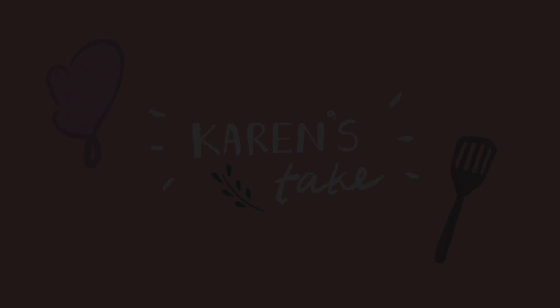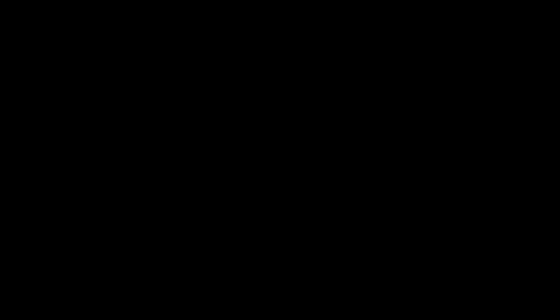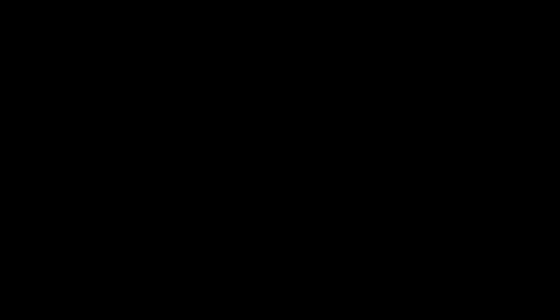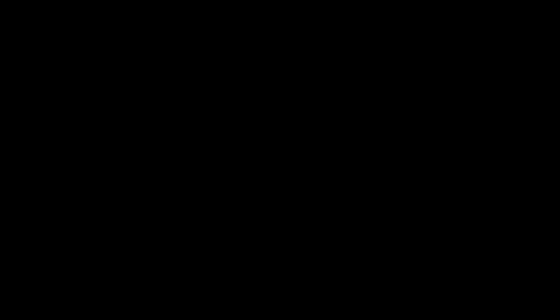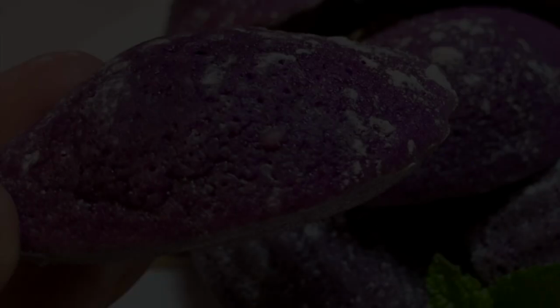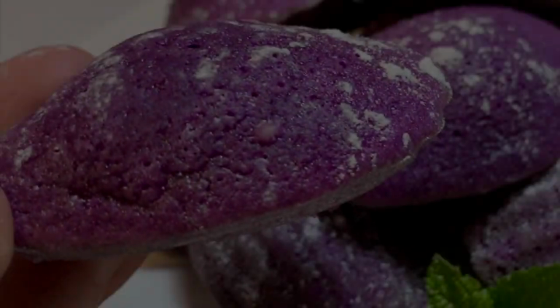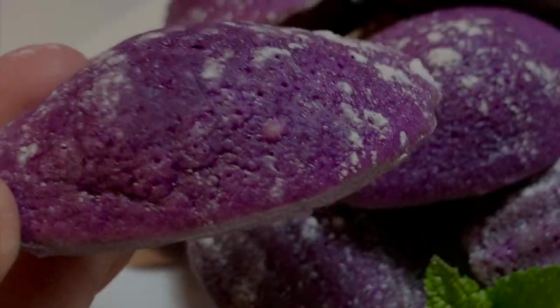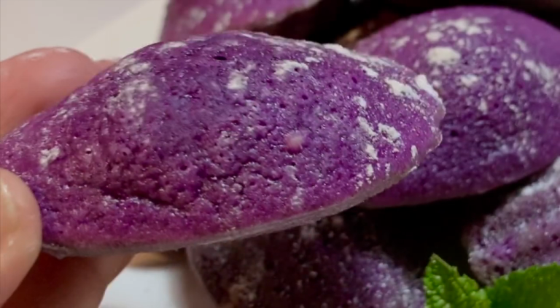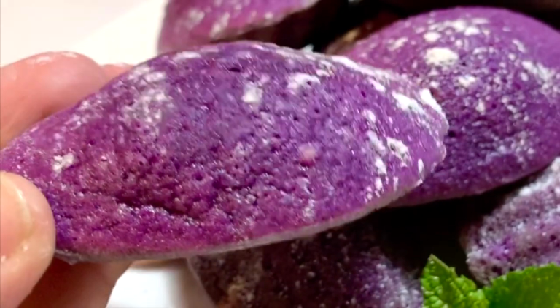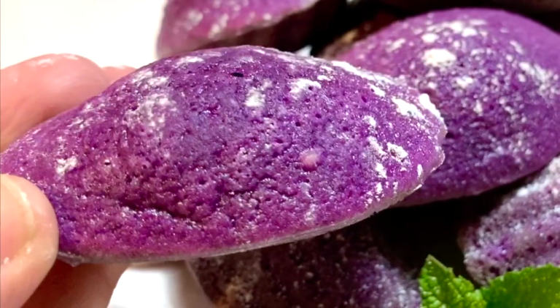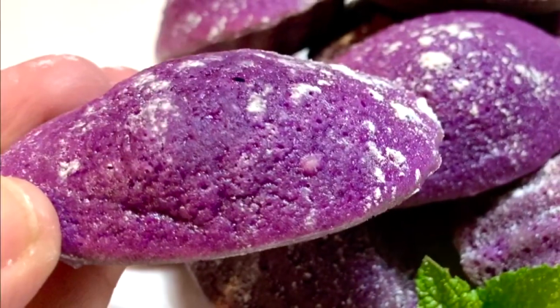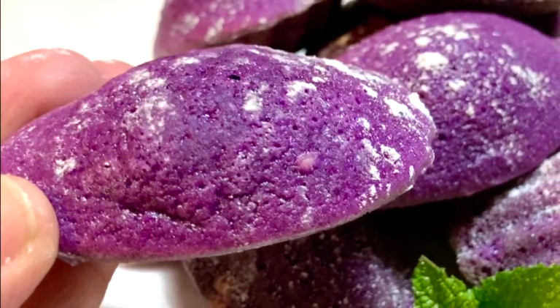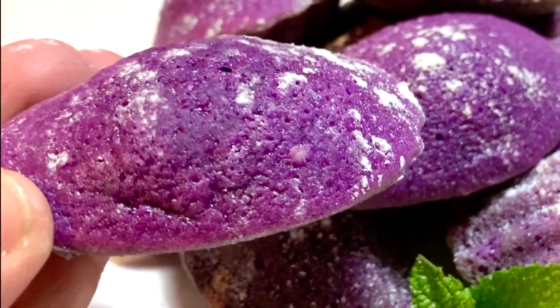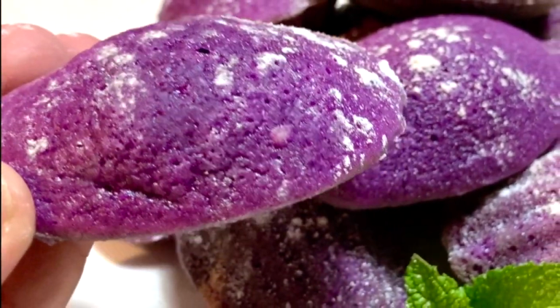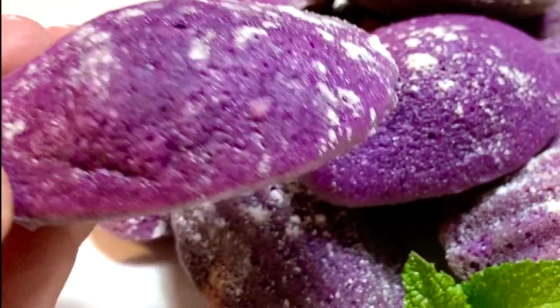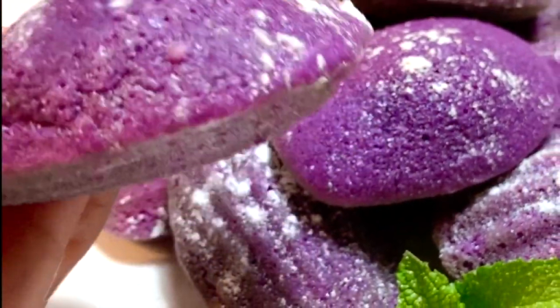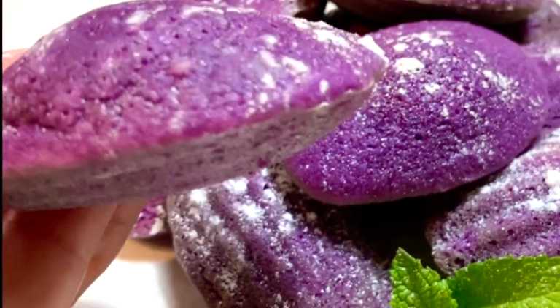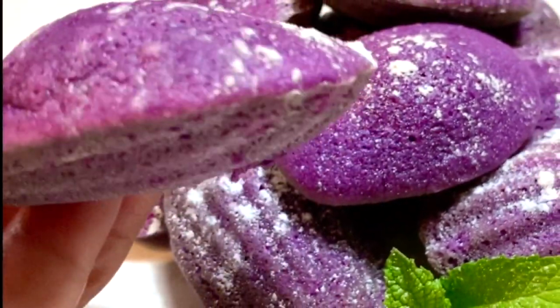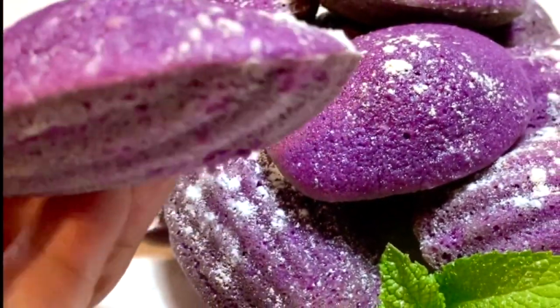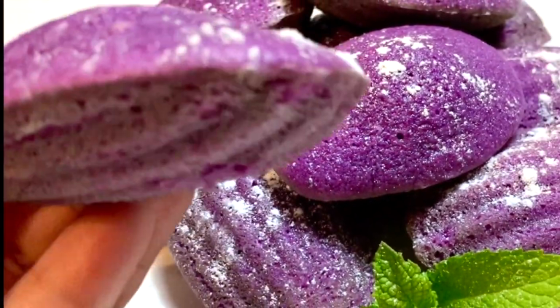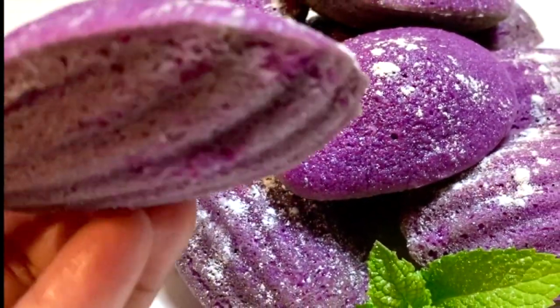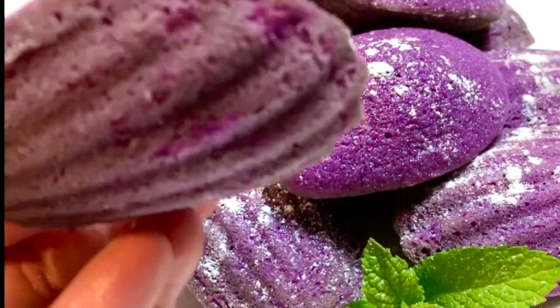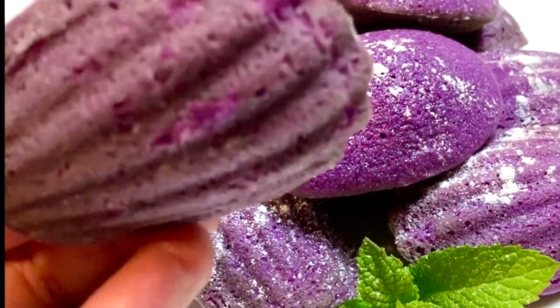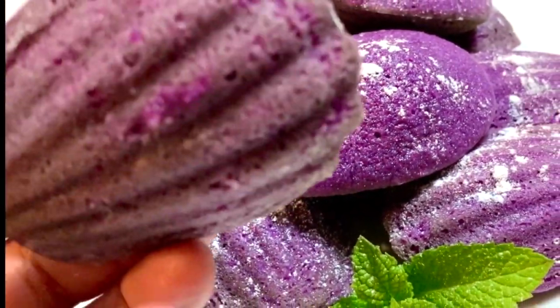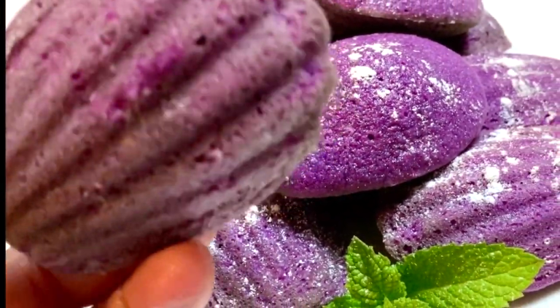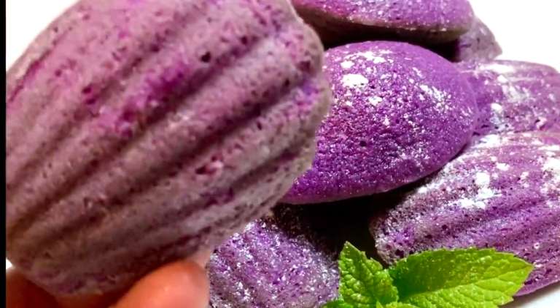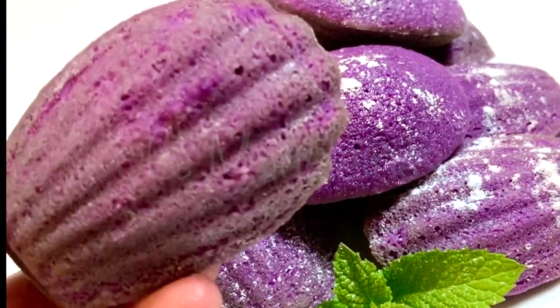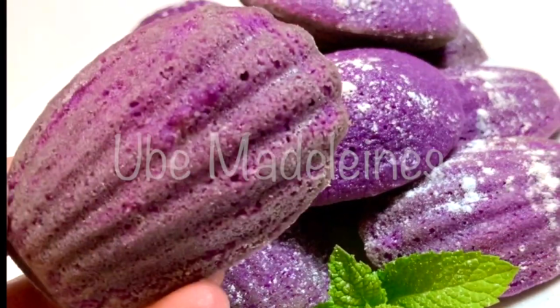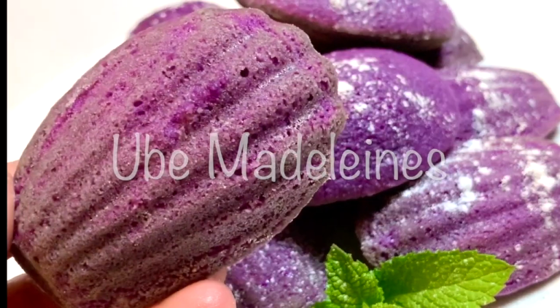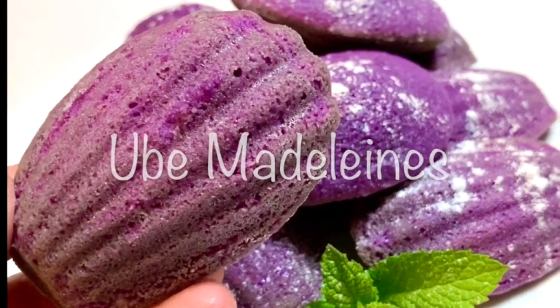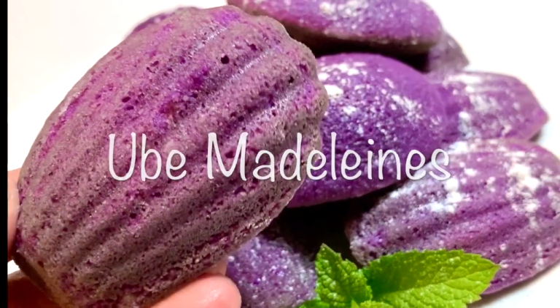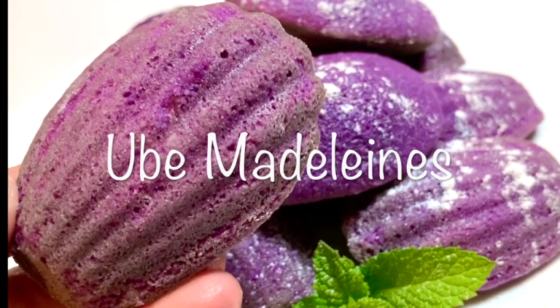Hi, welcome to my channel. Today, I will show you my take on Ube Madeleines.